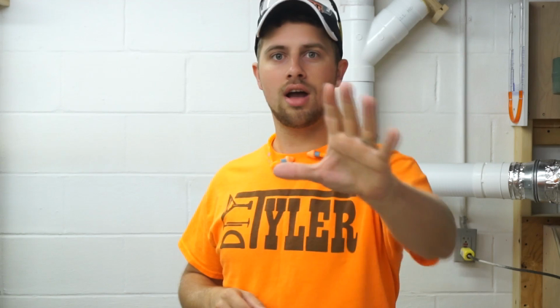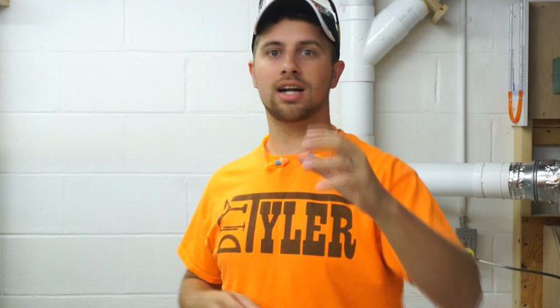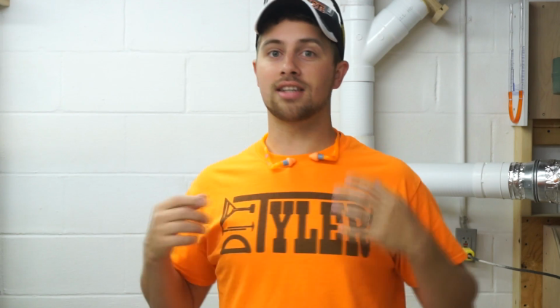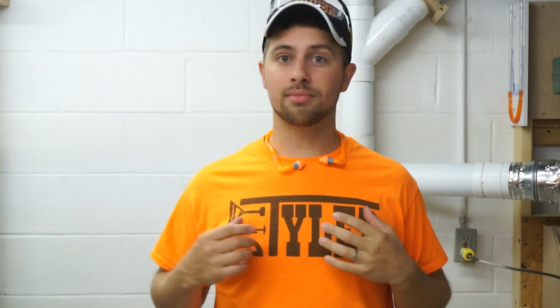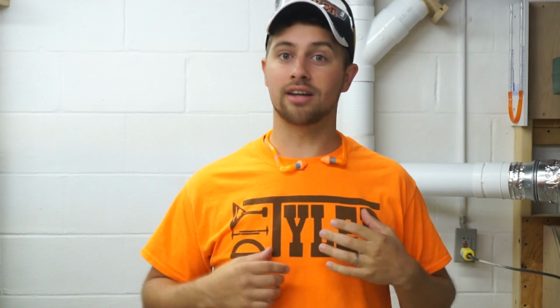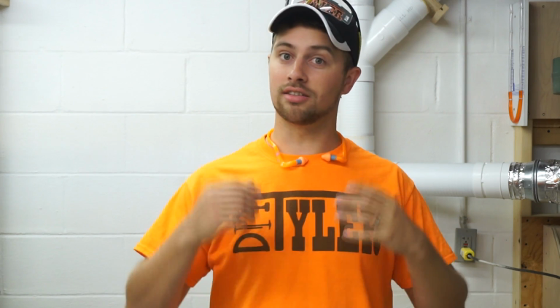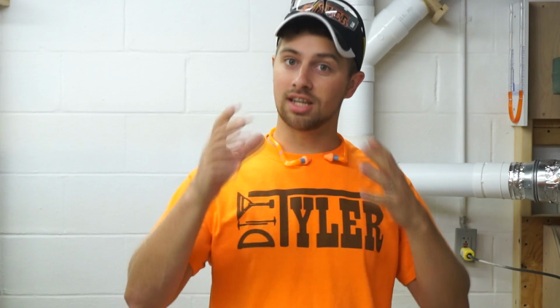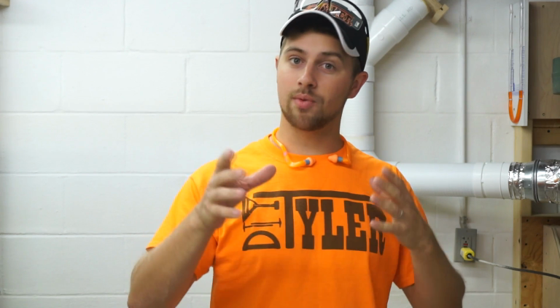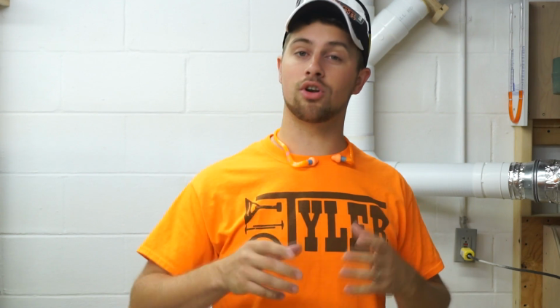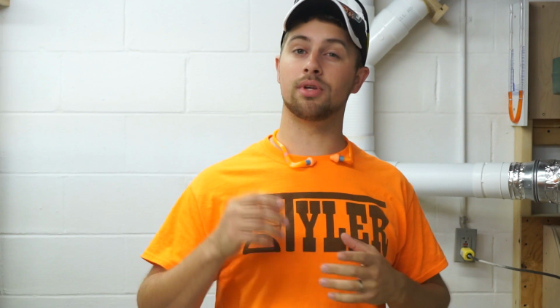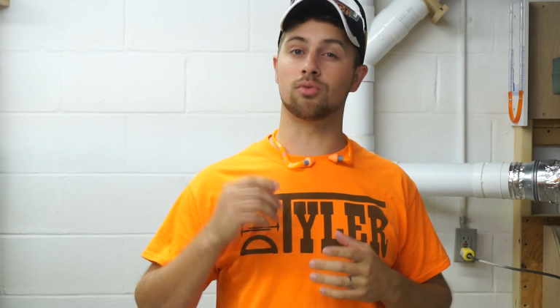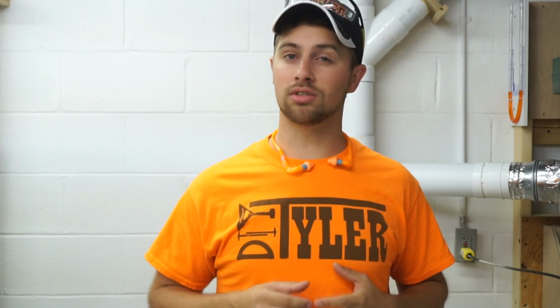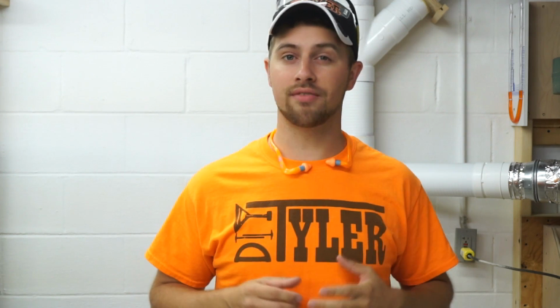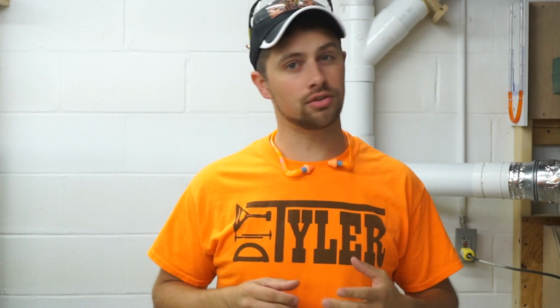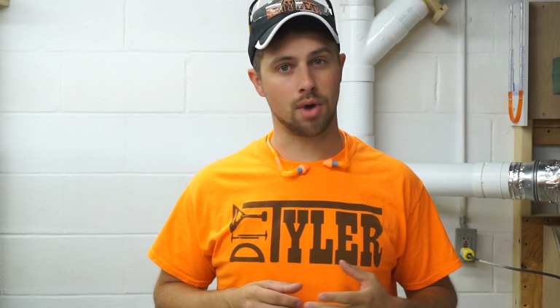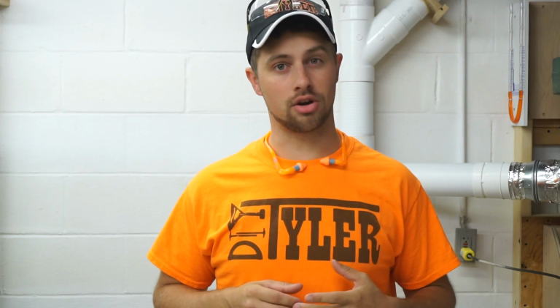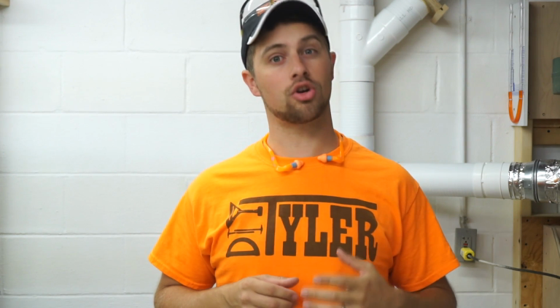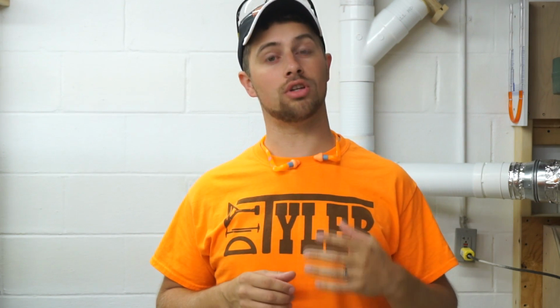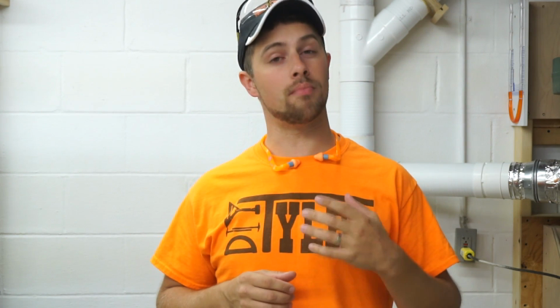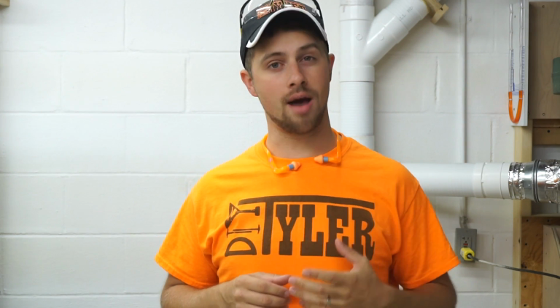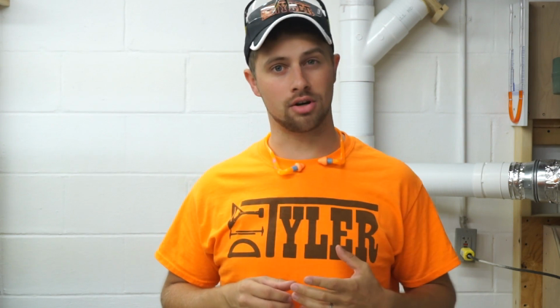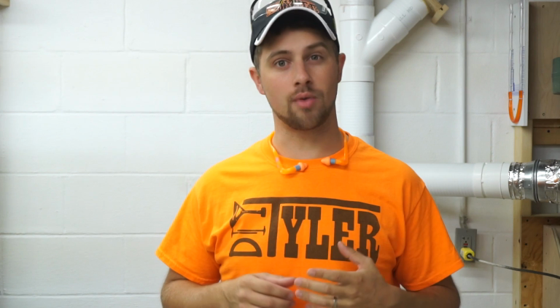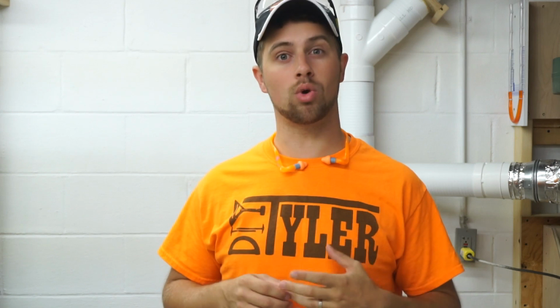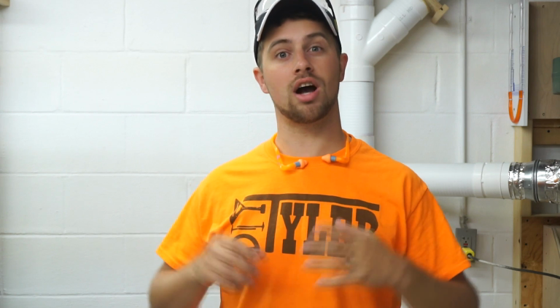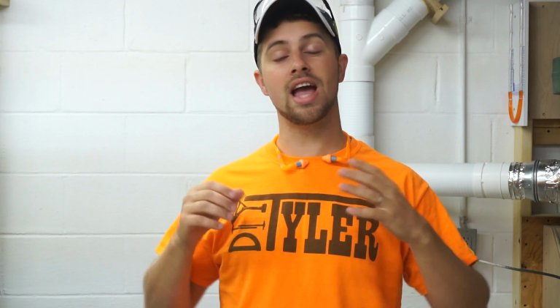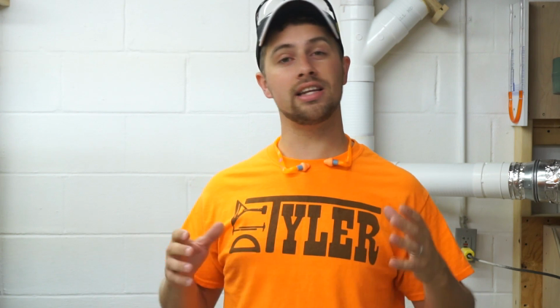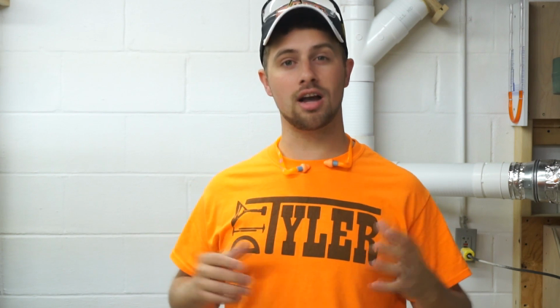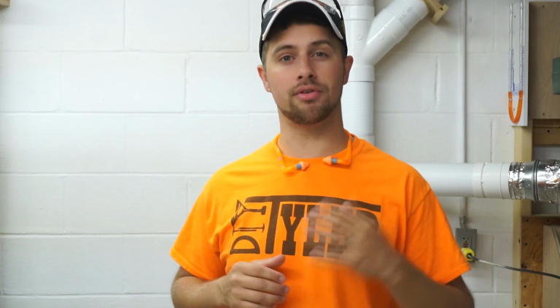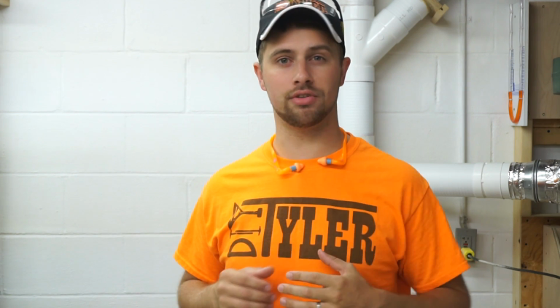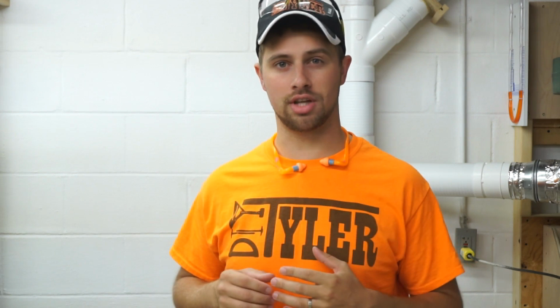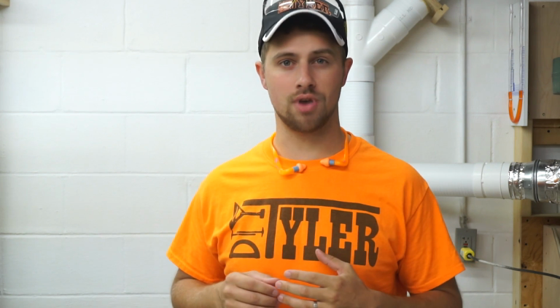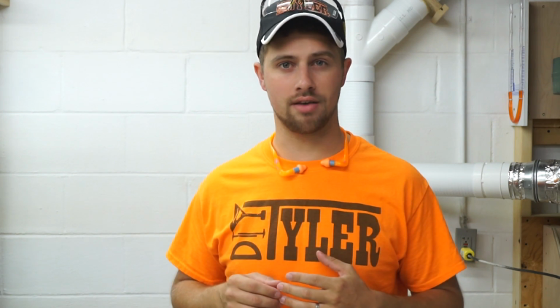Hi guys, I'm Tyler. Today we are going to build a real-time filter monitor called a manometer that will work on any type of filter that you have.